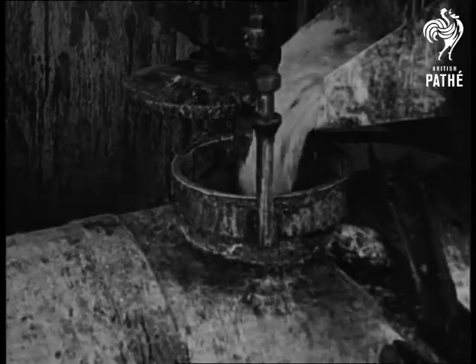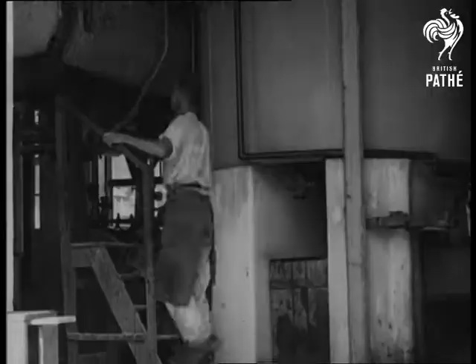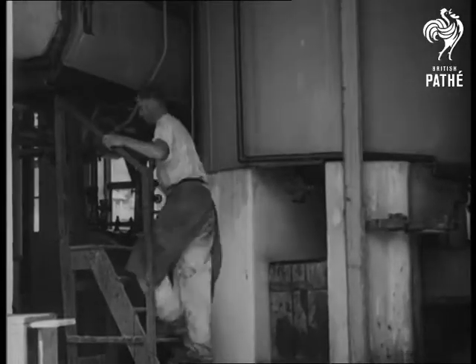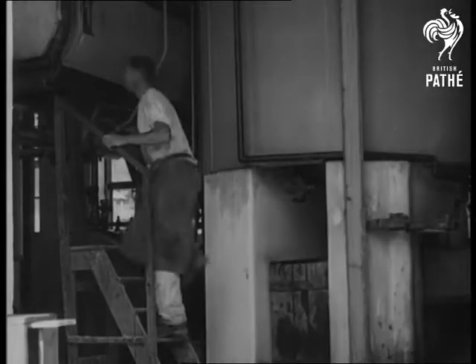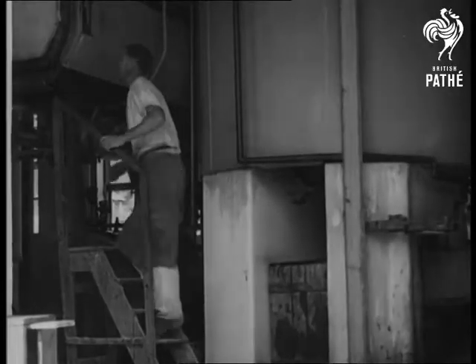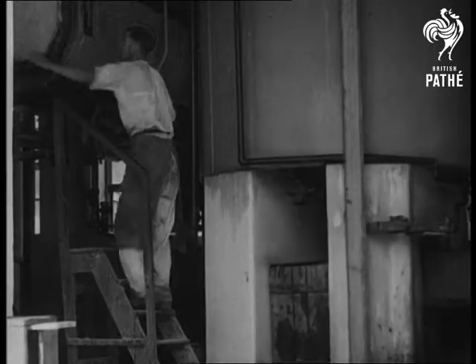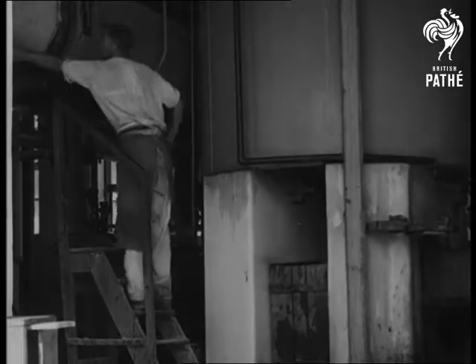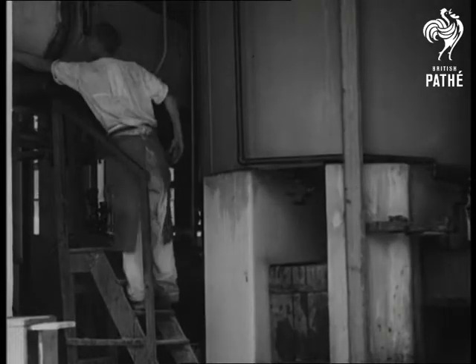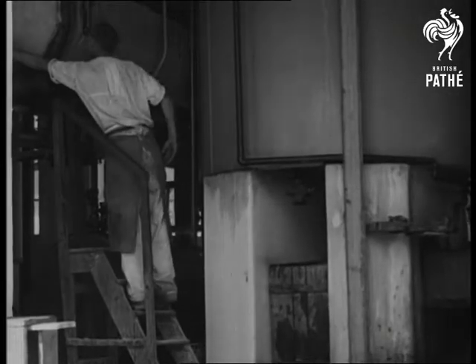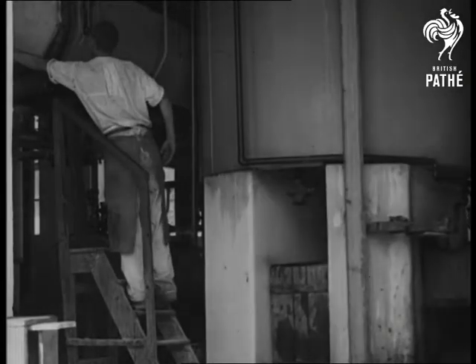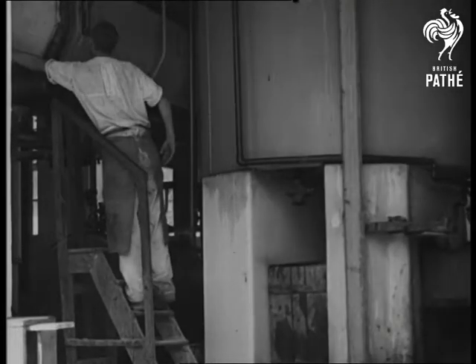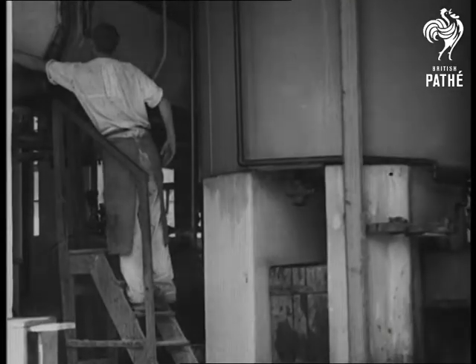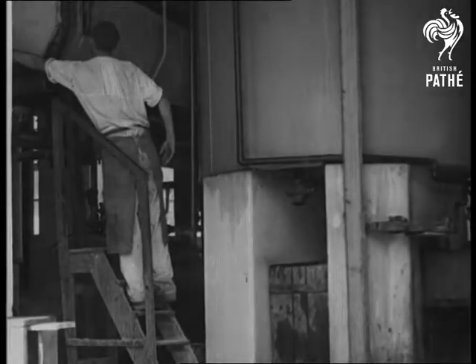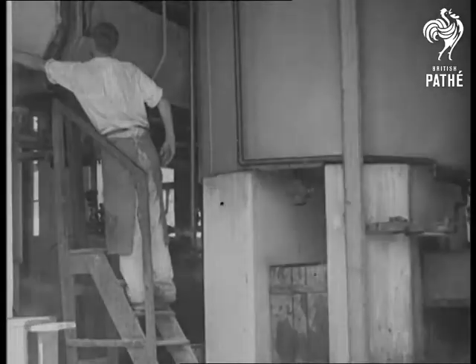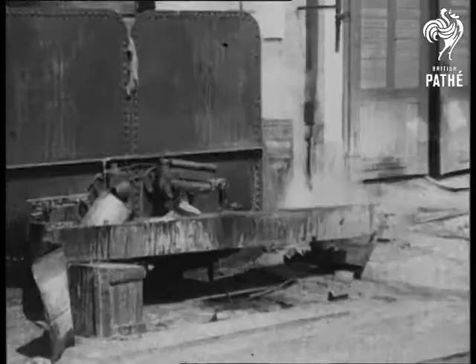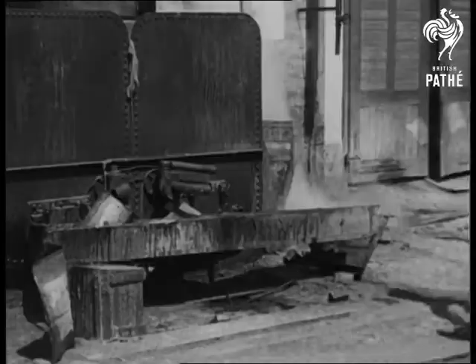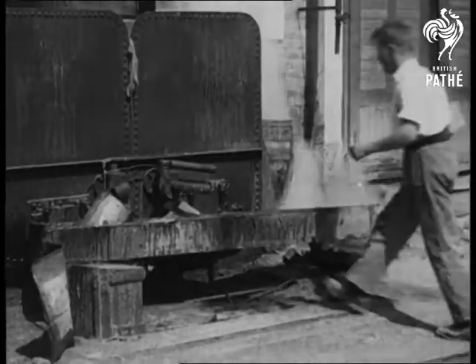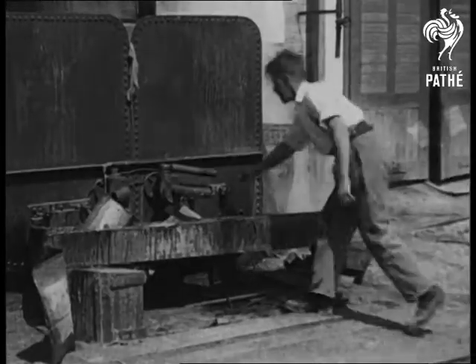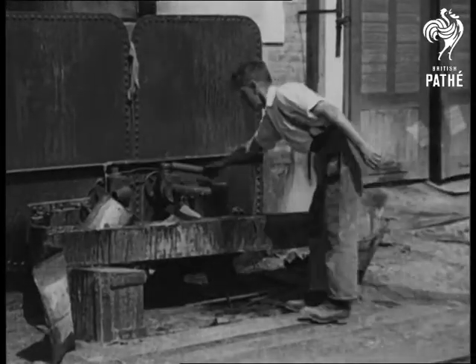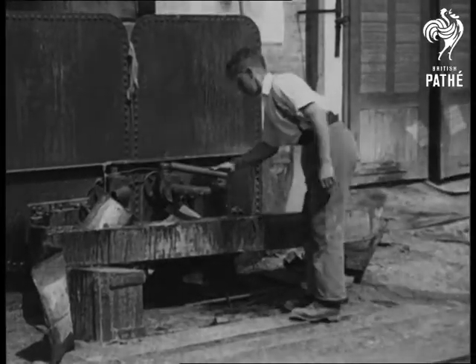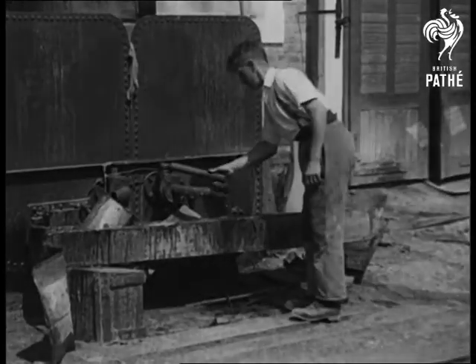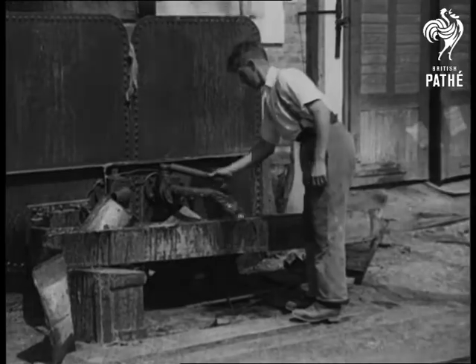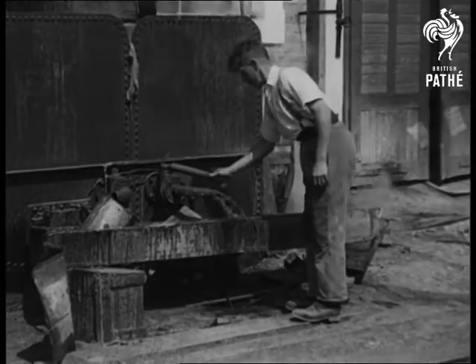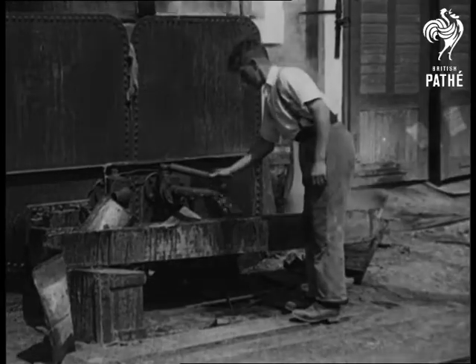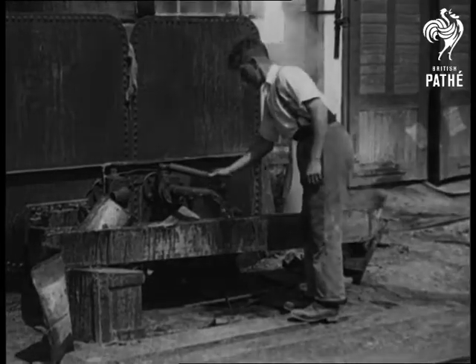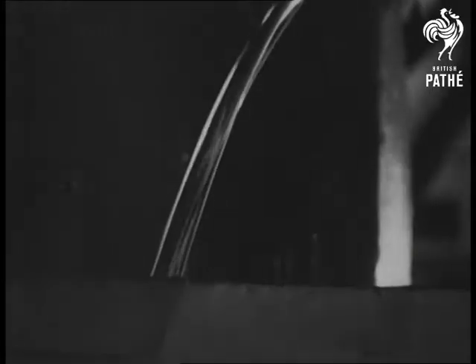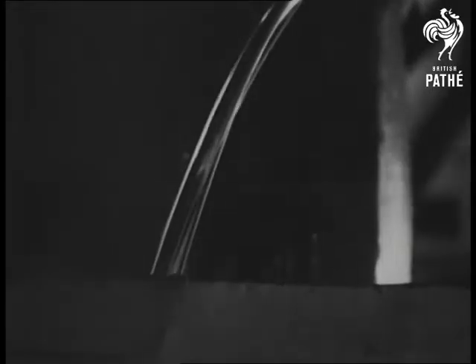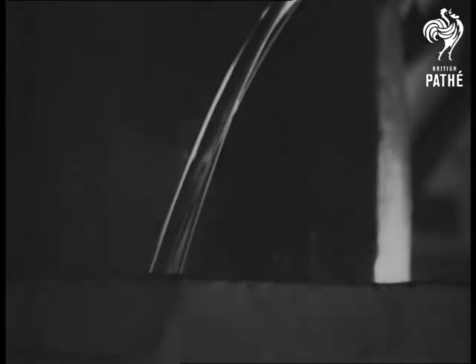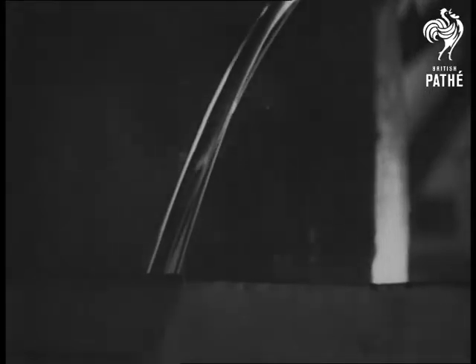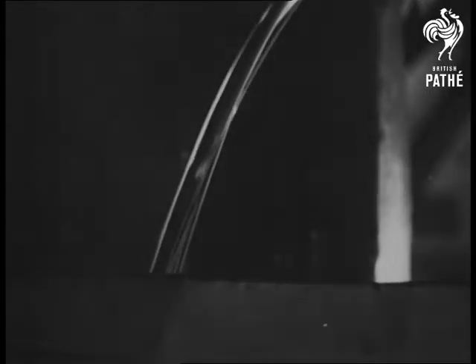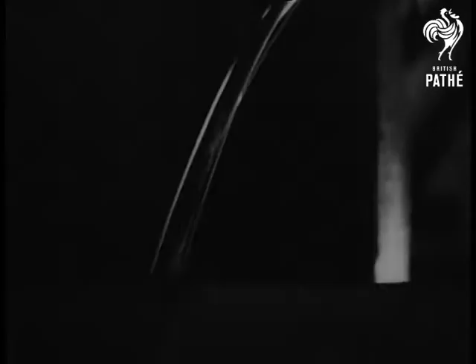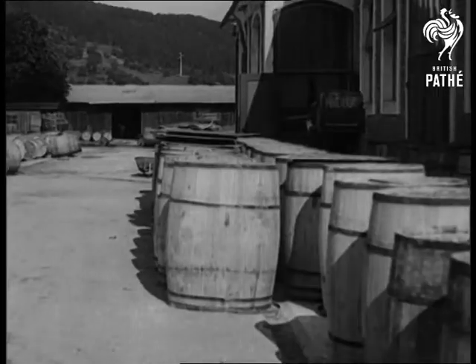In the factory, the thick mass is transferred to great tanks. Most of it is distilled, a process that extracts the turpentine.